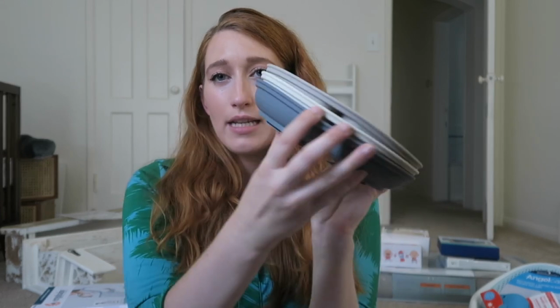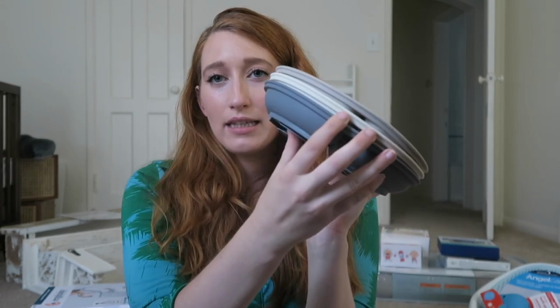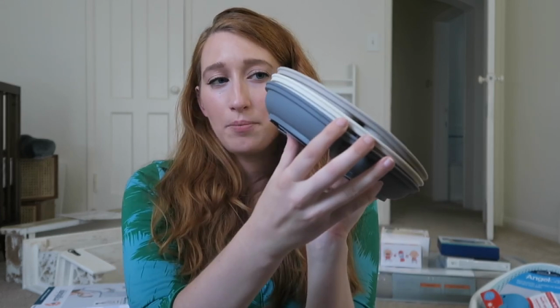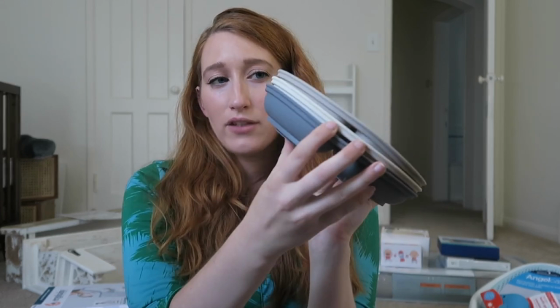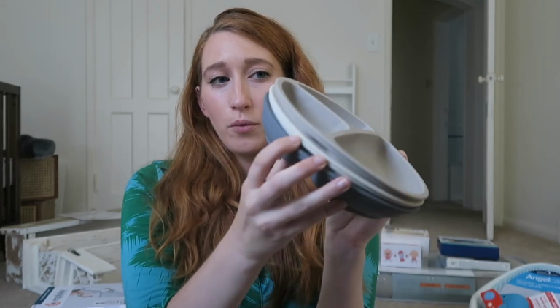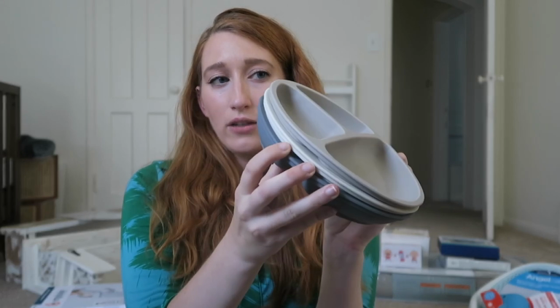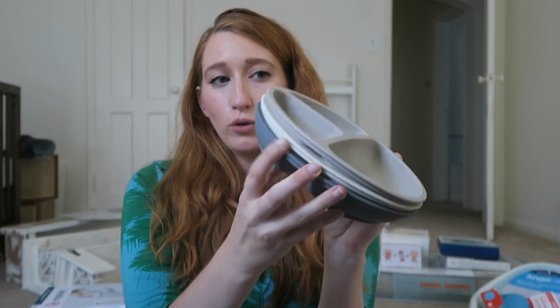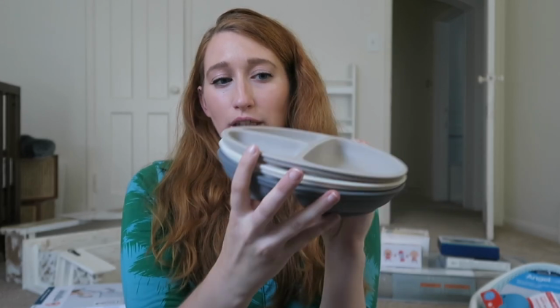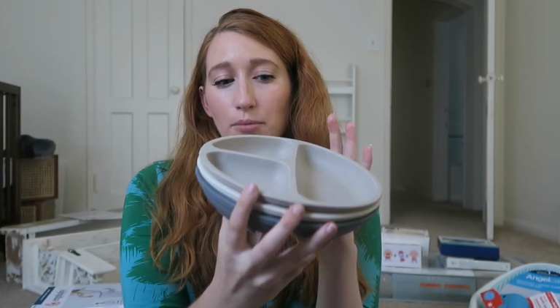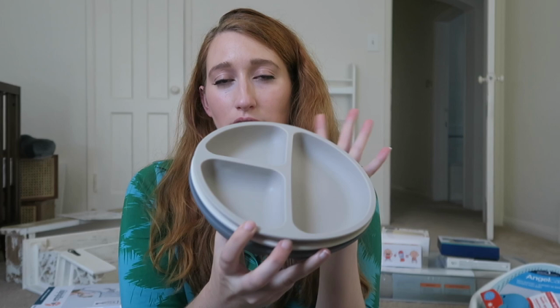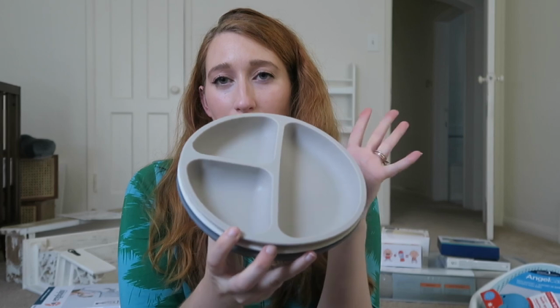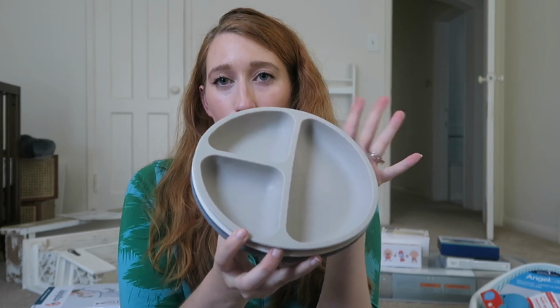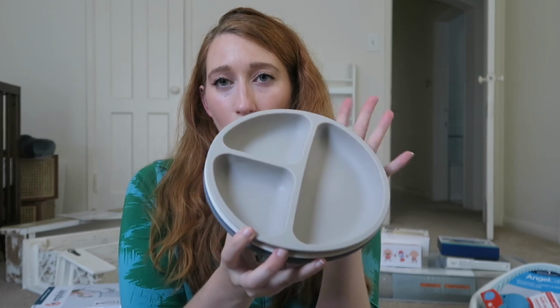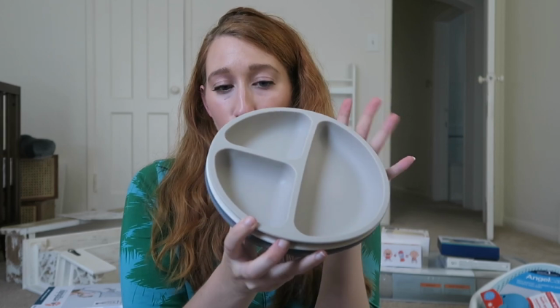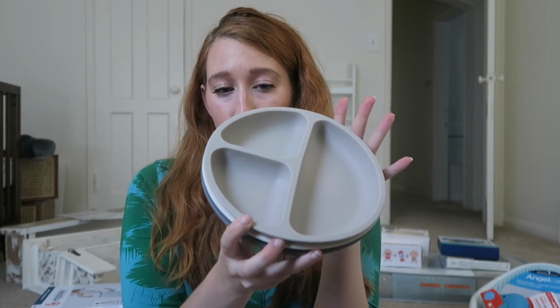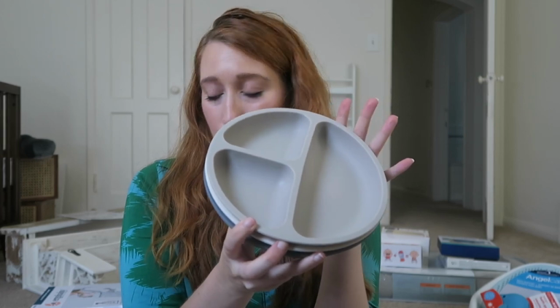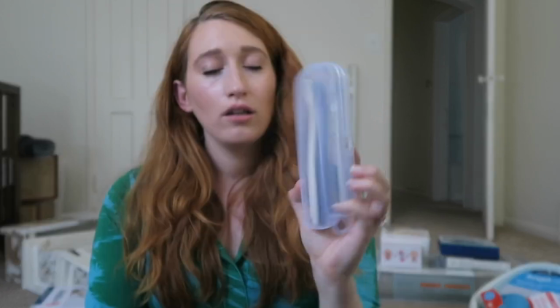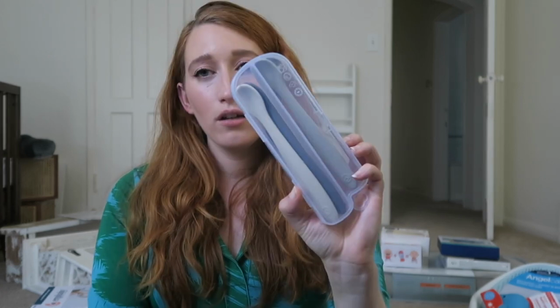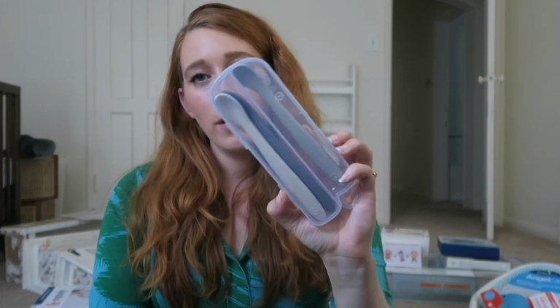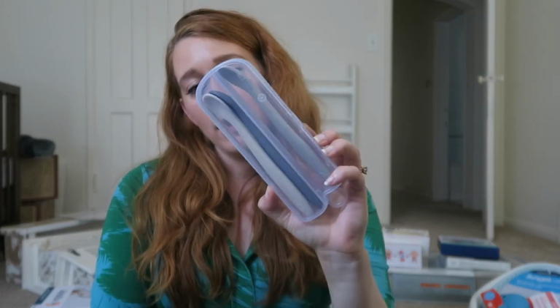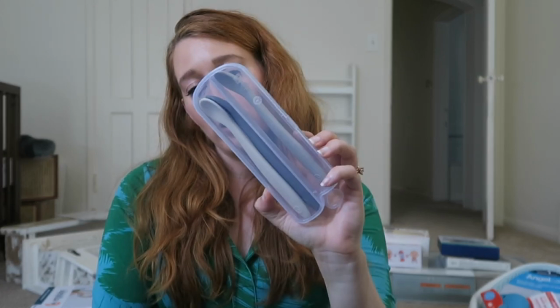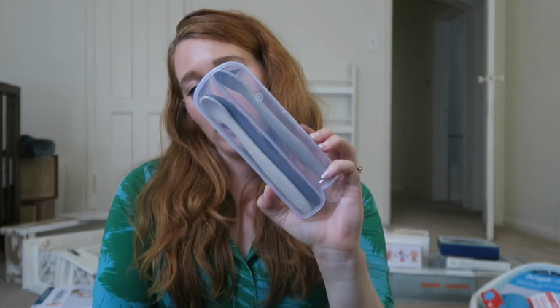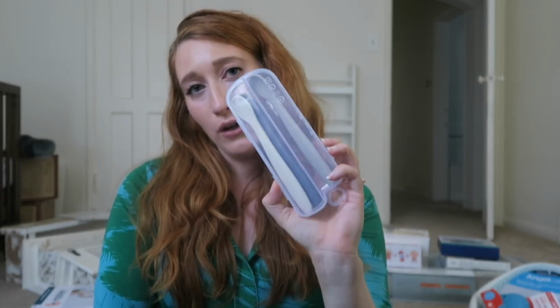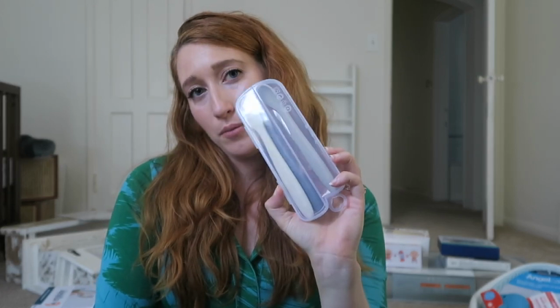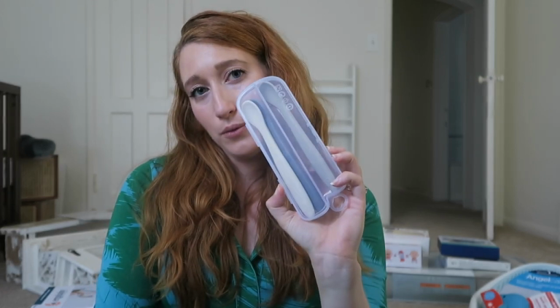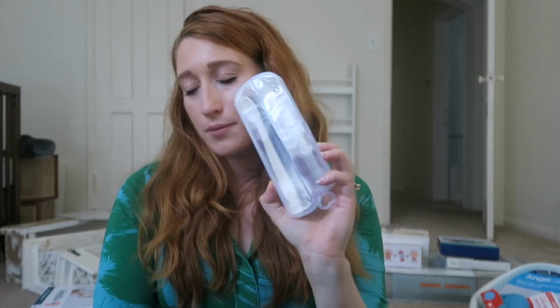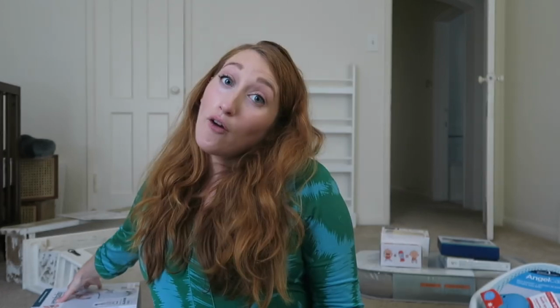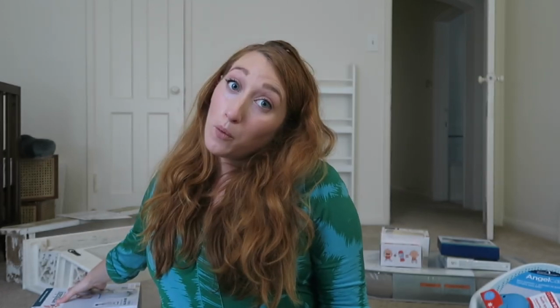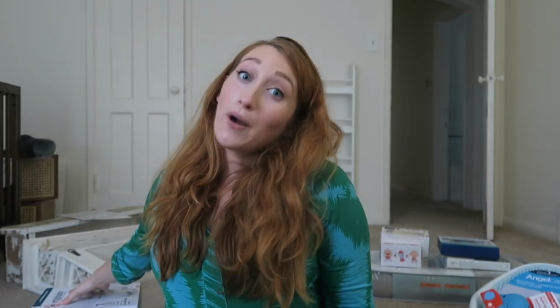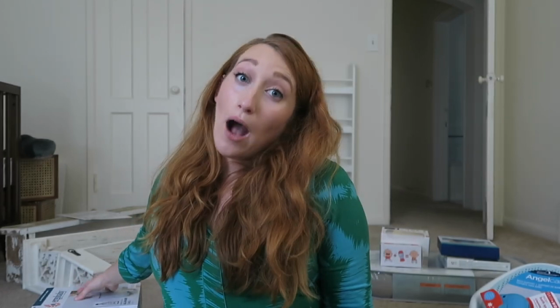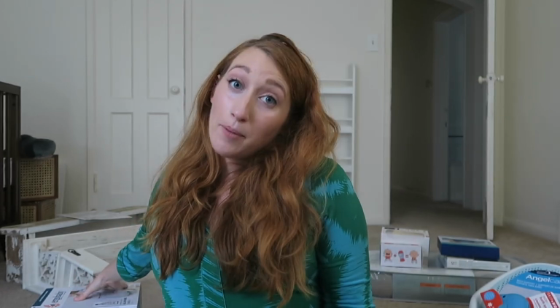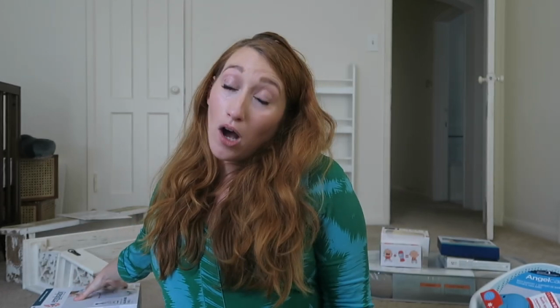I got these plates for when he's older and able to eat more solid foods, along with these little silicone spoons.